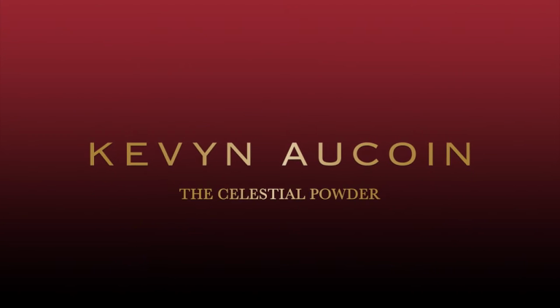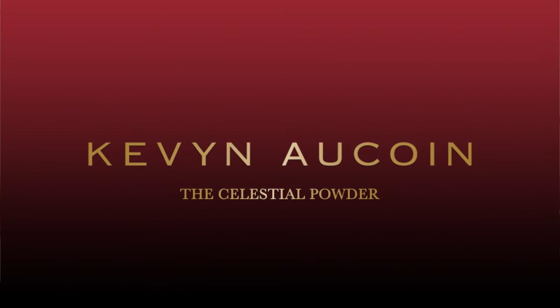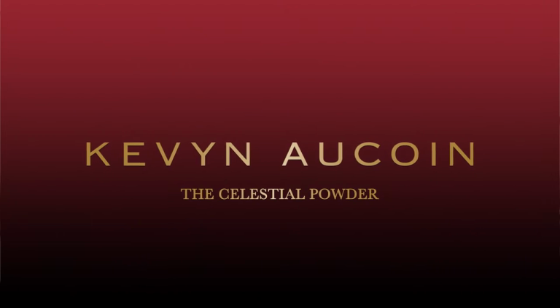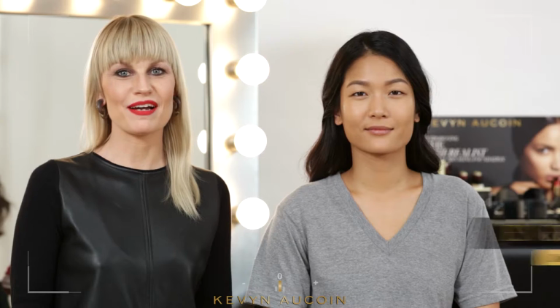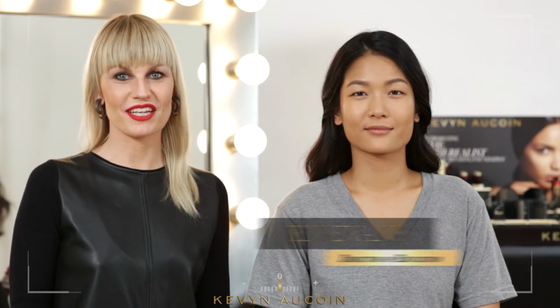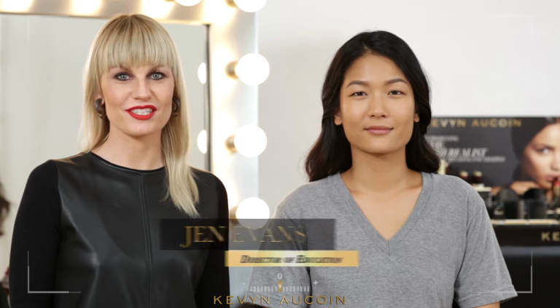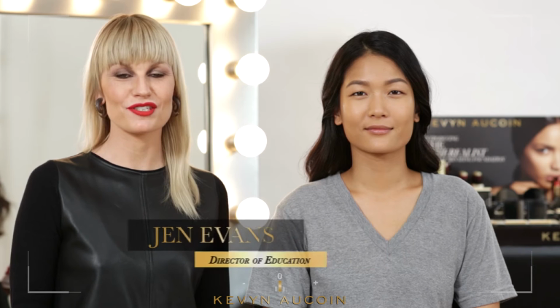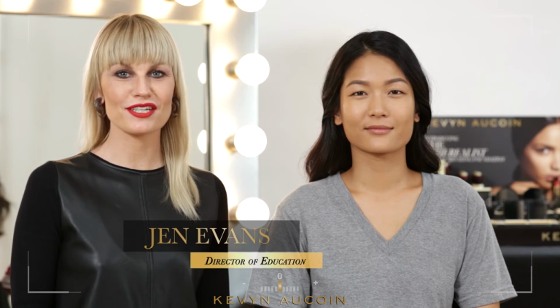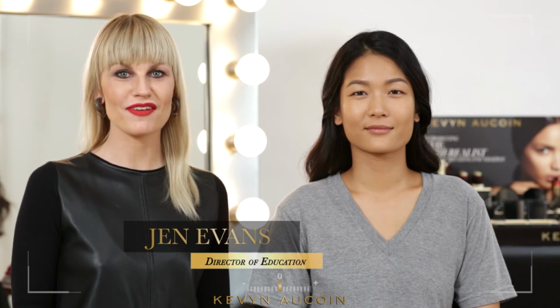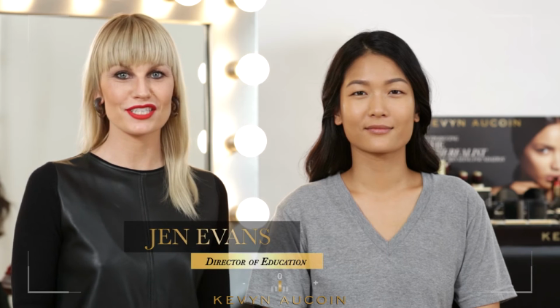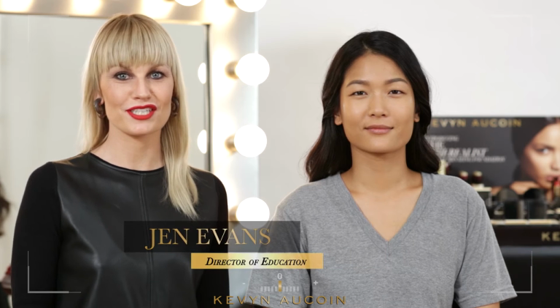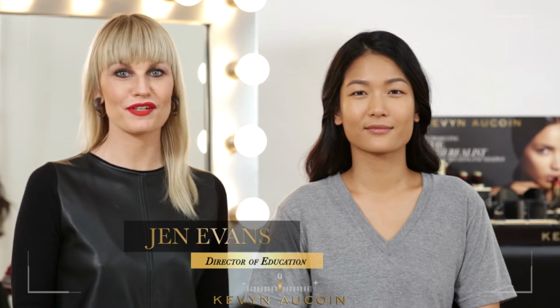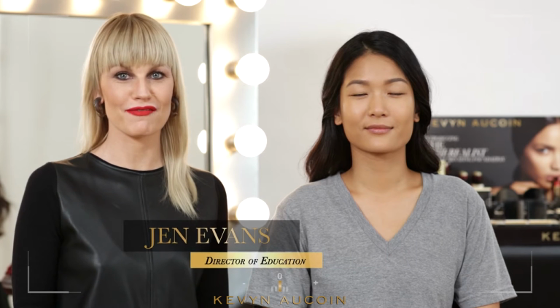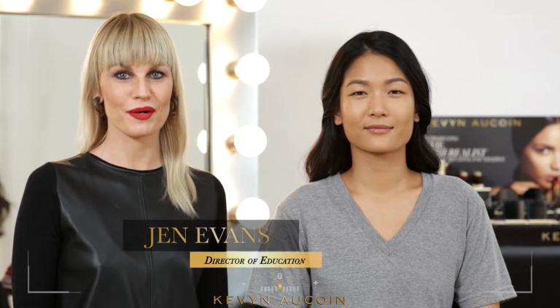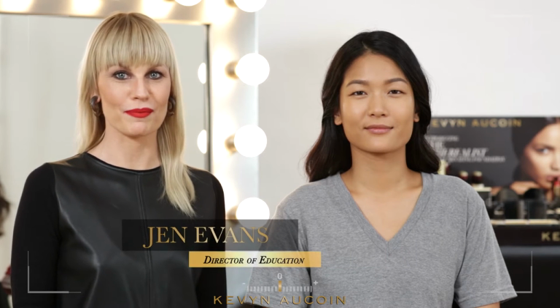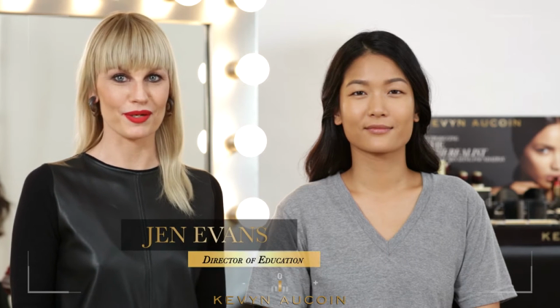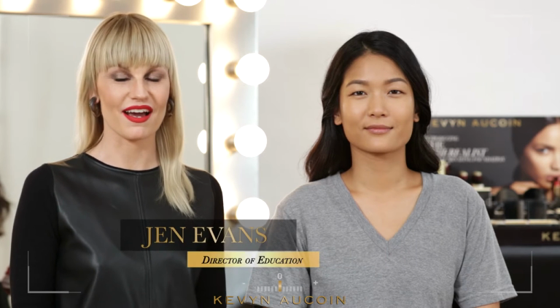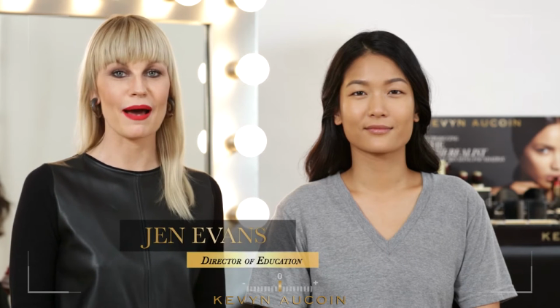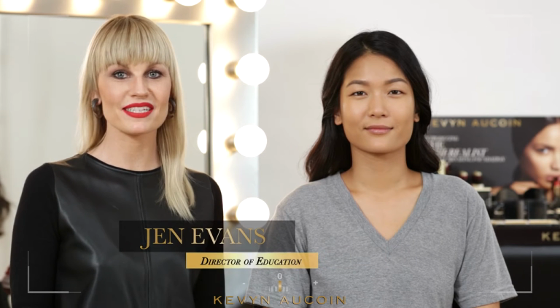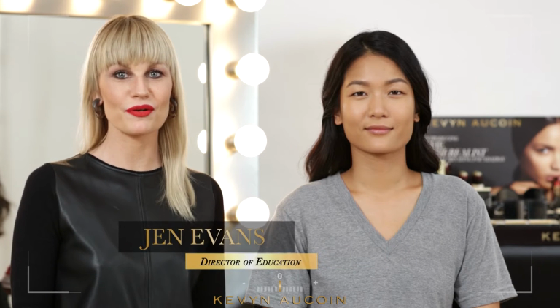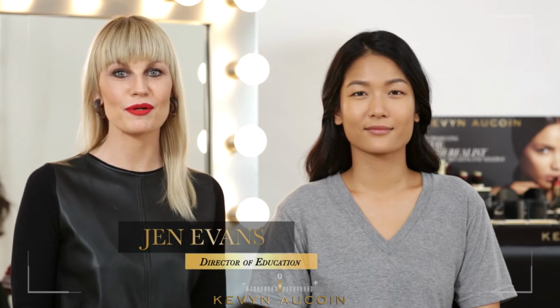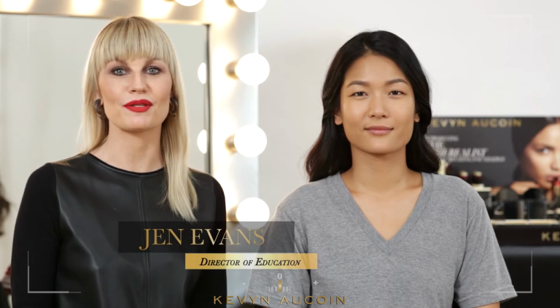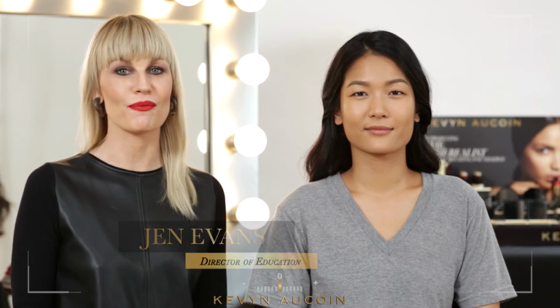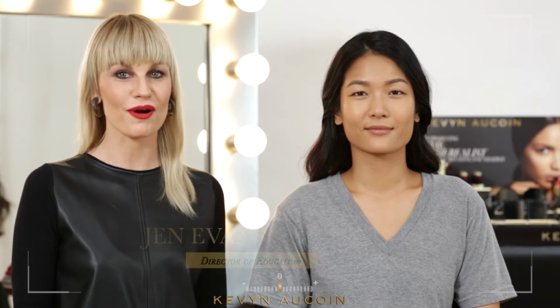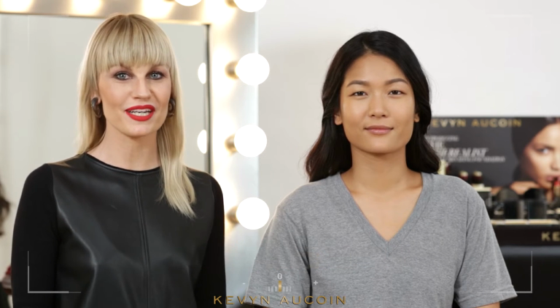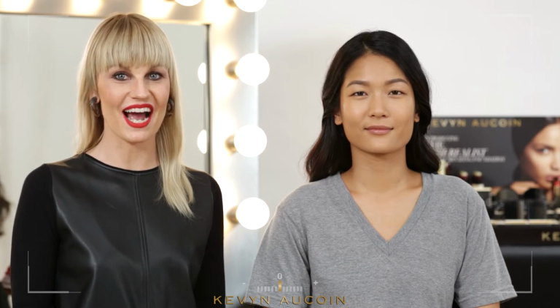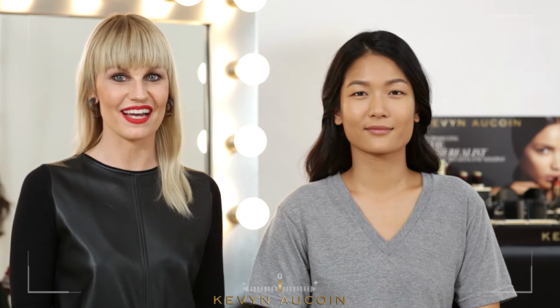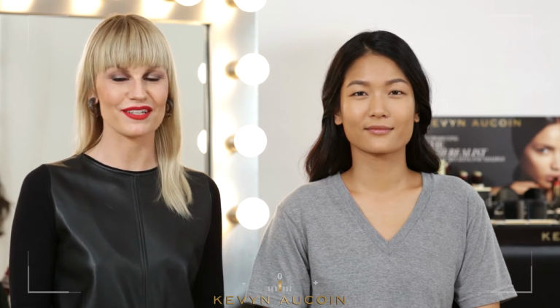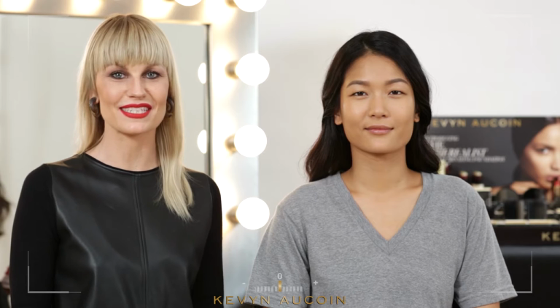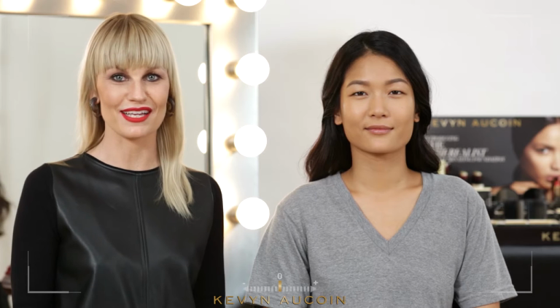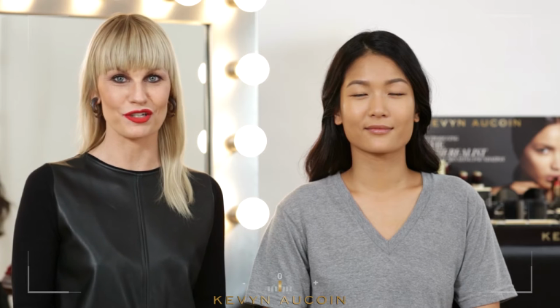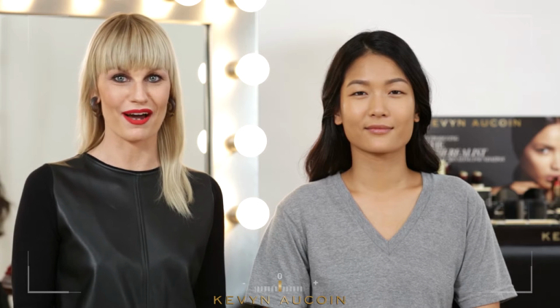Hi, I'm Jen Evans, Director of Education for Kevin Aucoin Beauty. I'm going to tell you about the award-winning highlighter, the Celestial Powder.